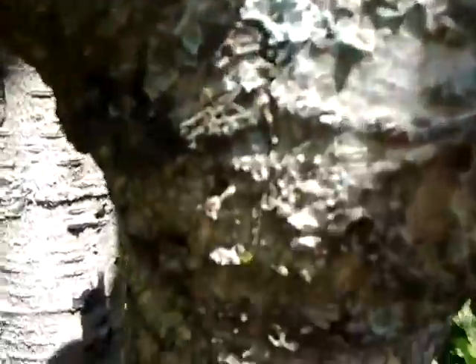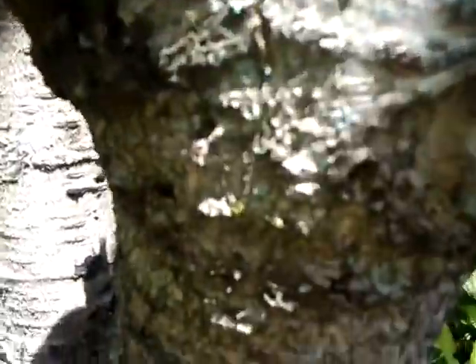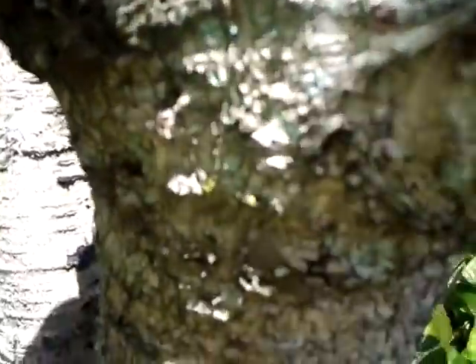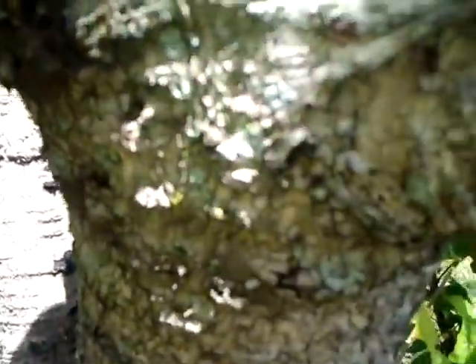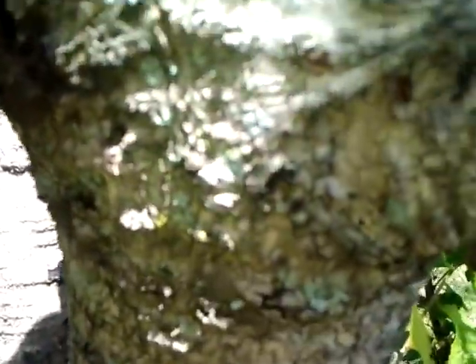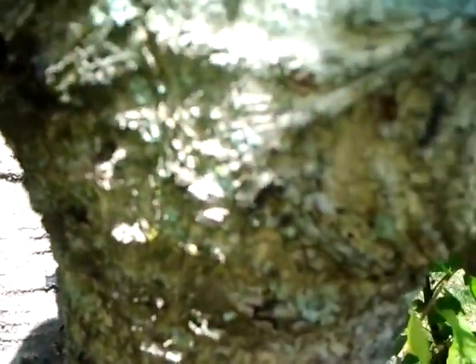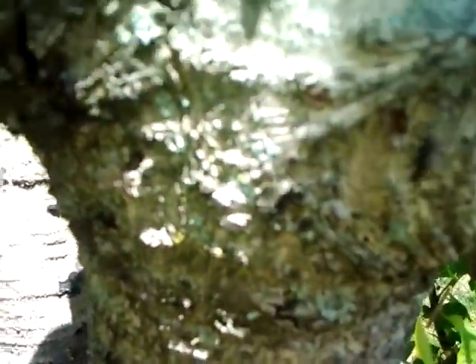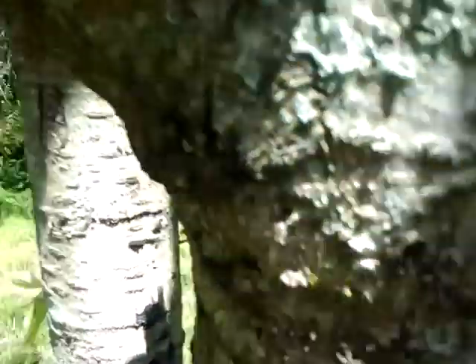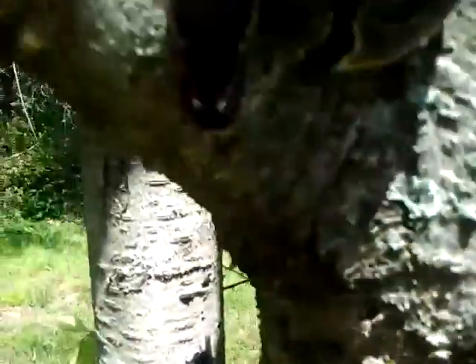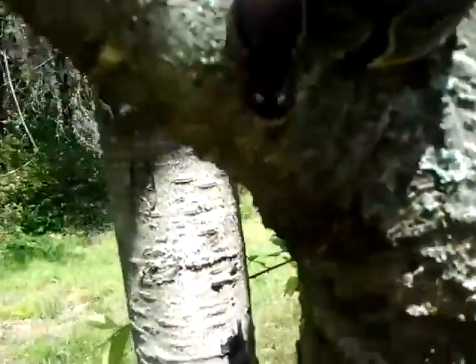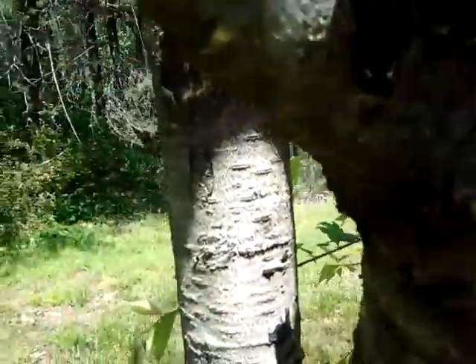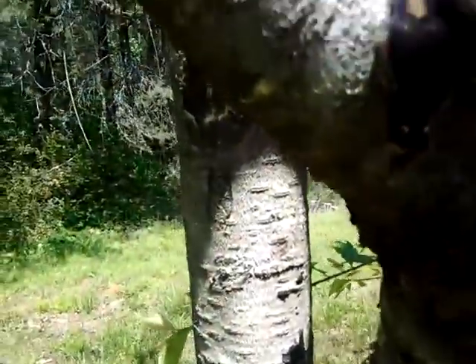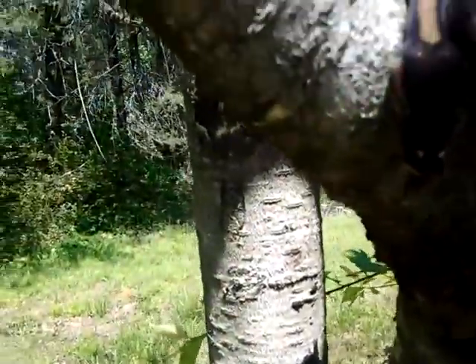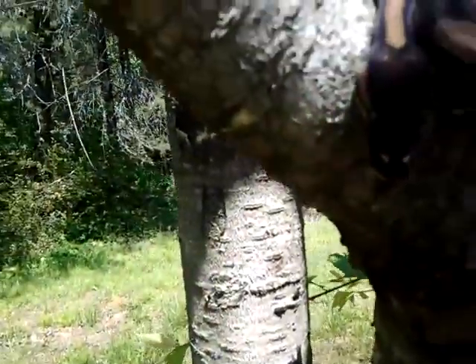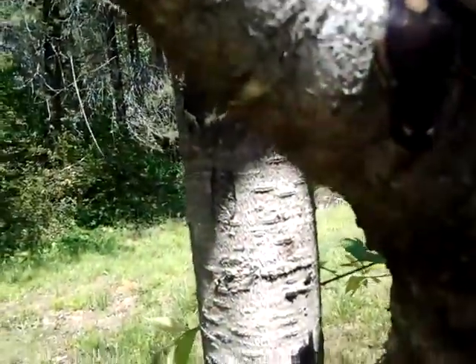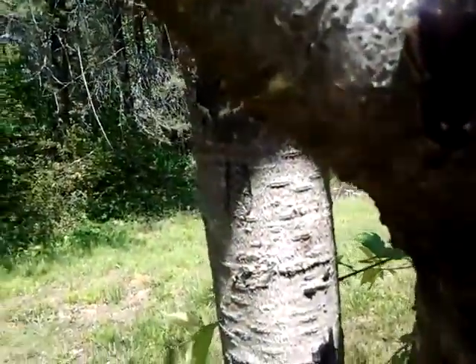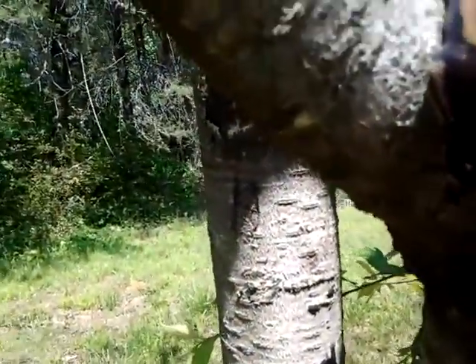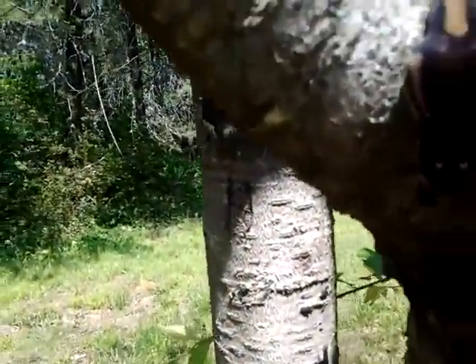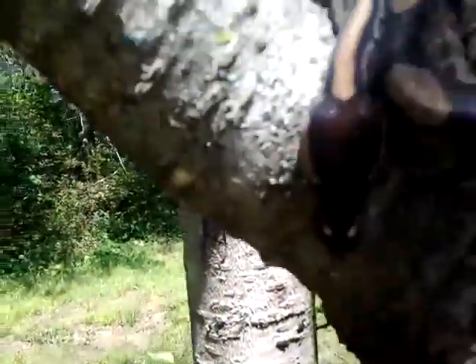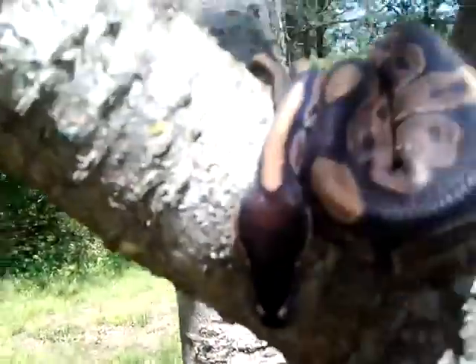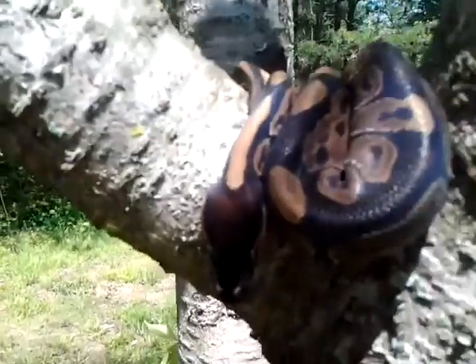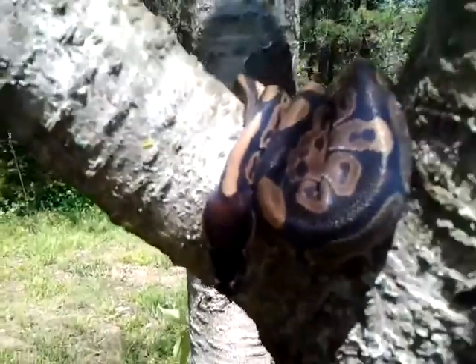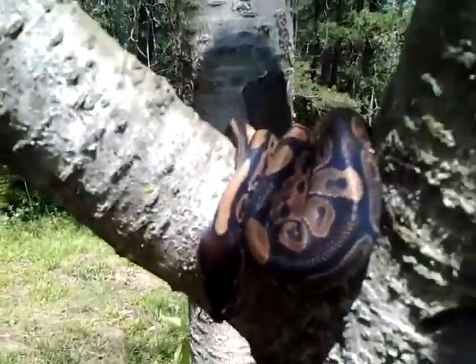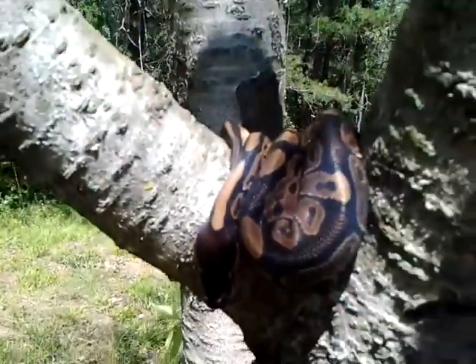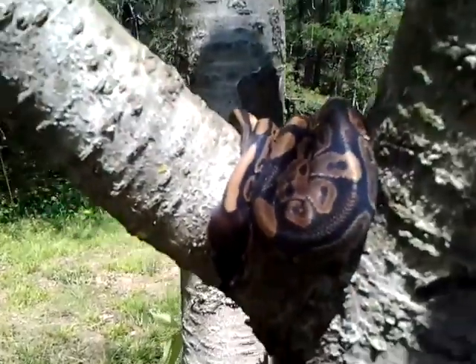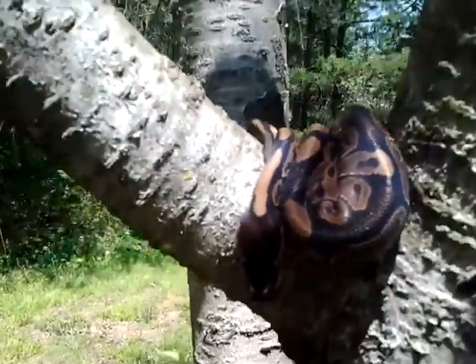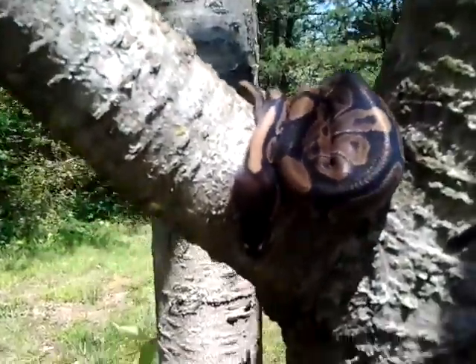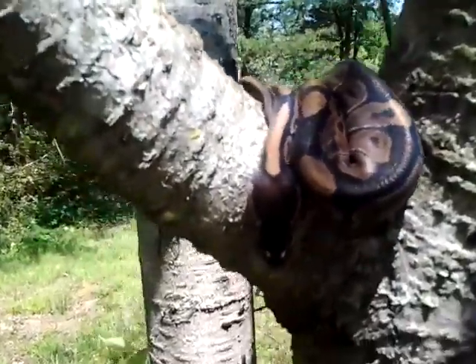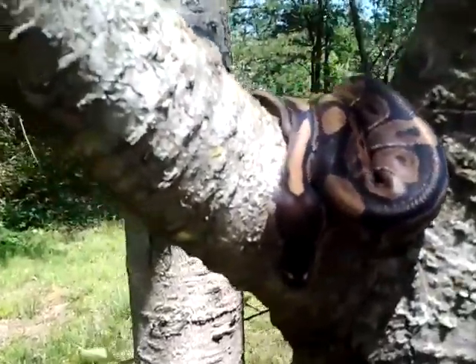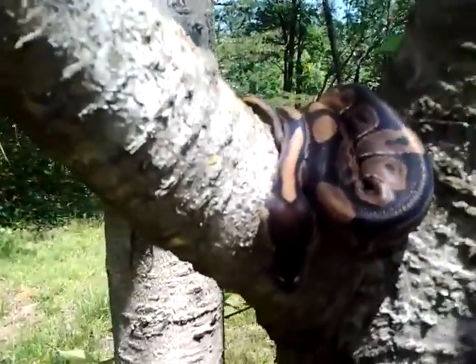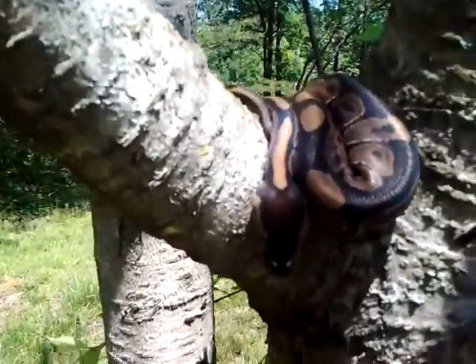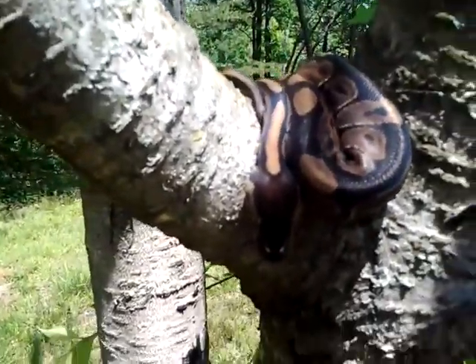Stupid ant, get away from my snake. Yeah, we tend to have an ant problem here in Georgia.